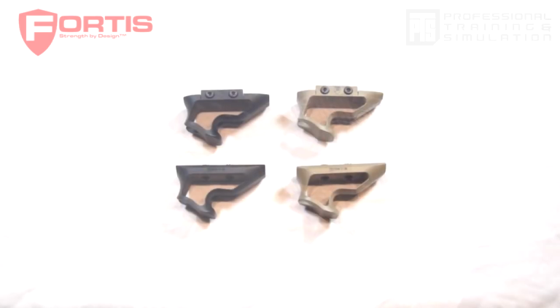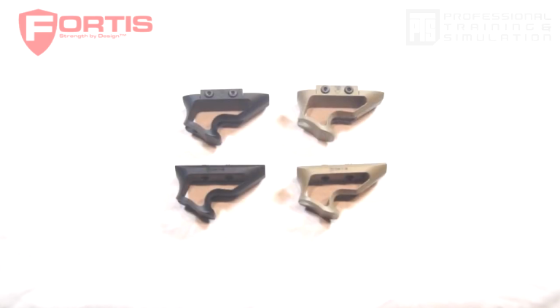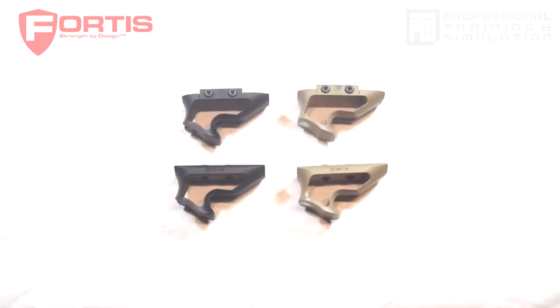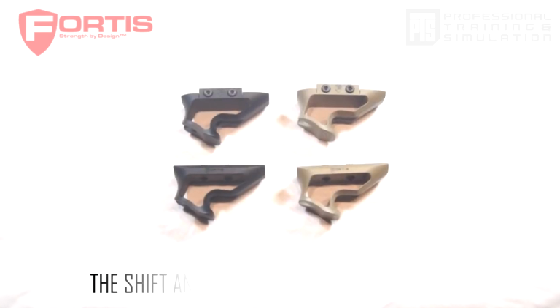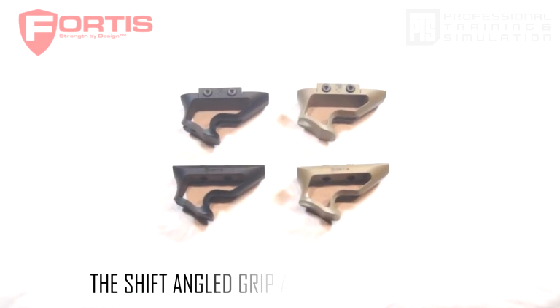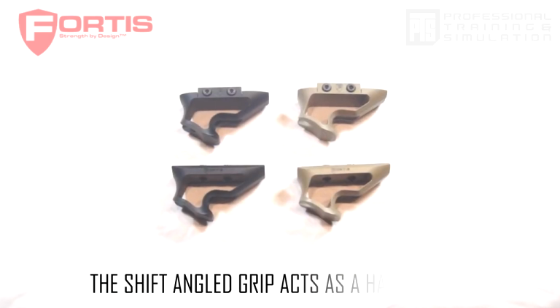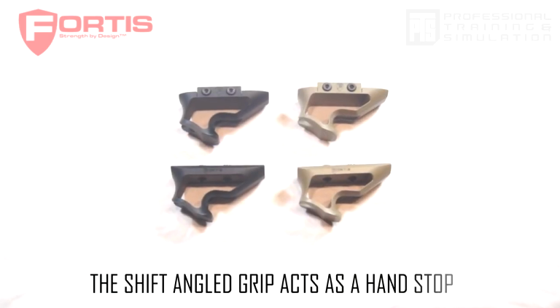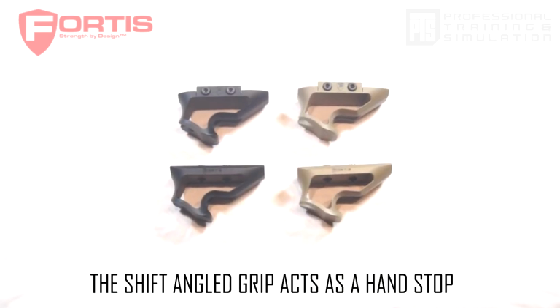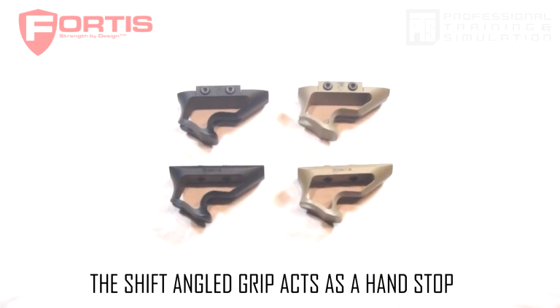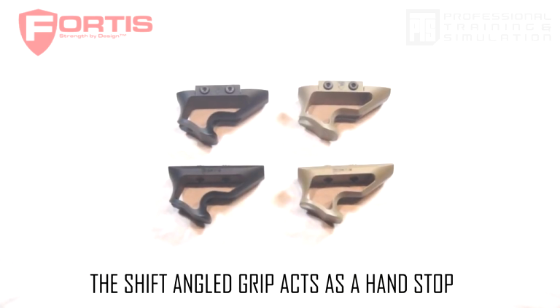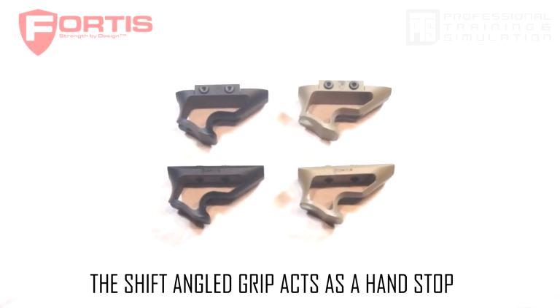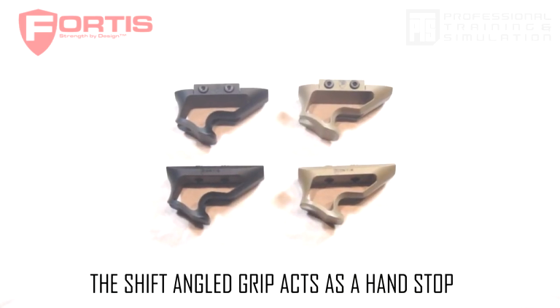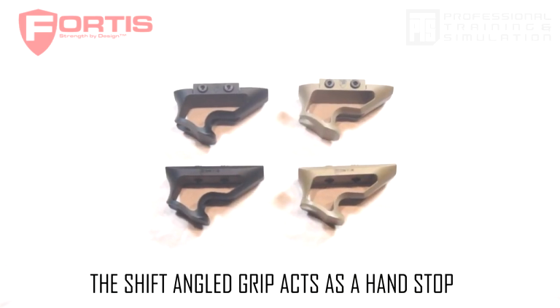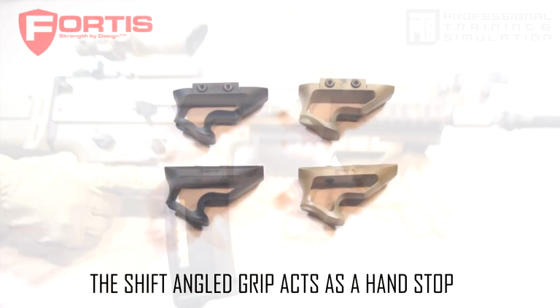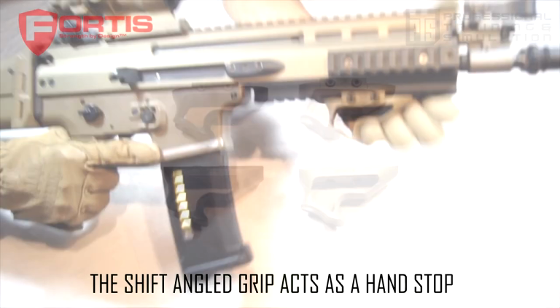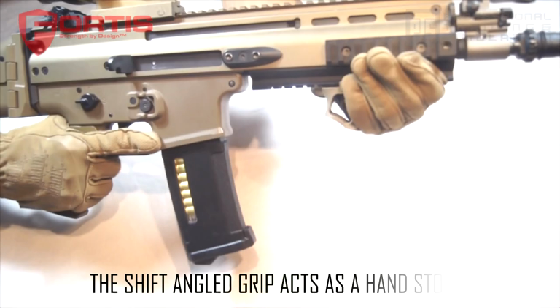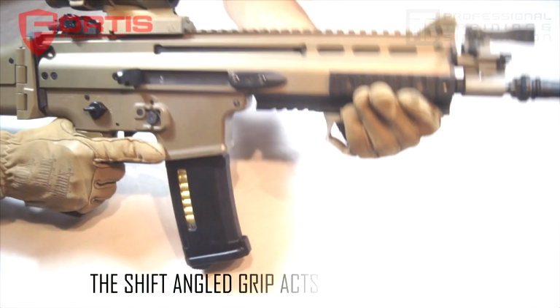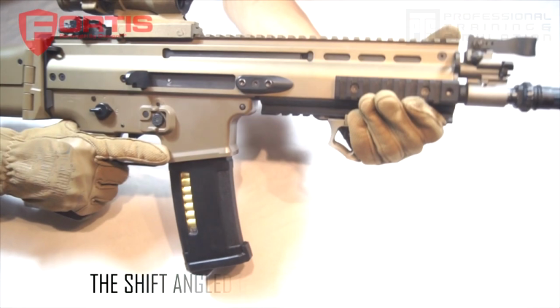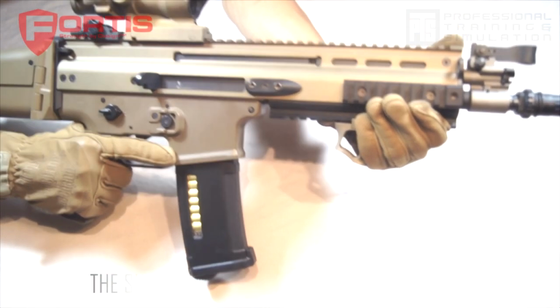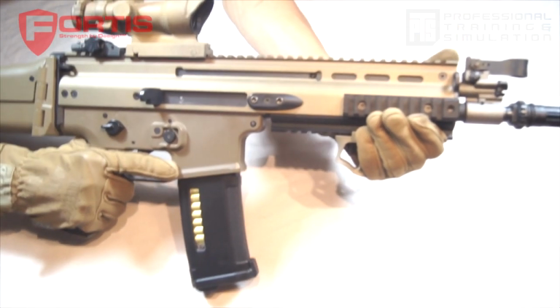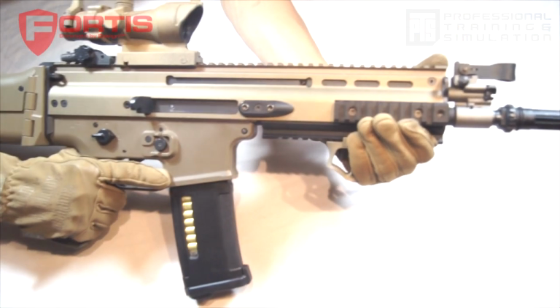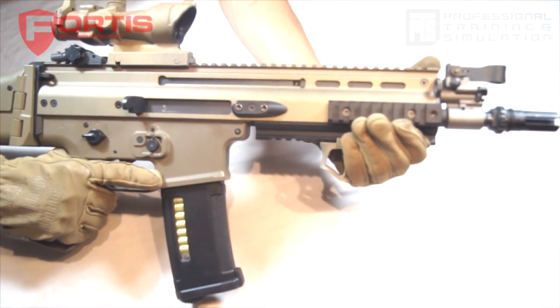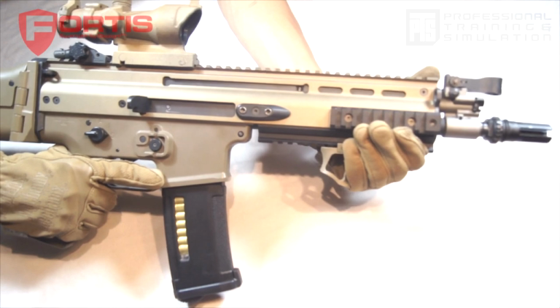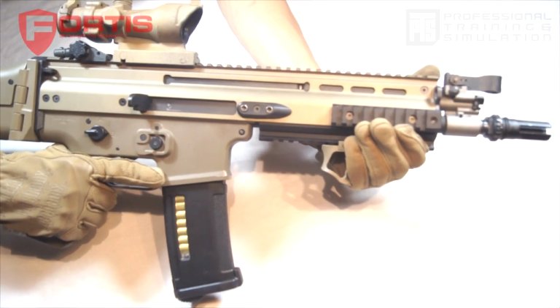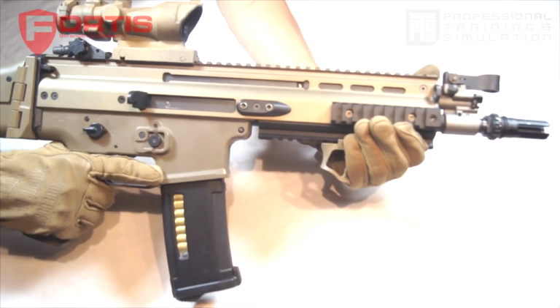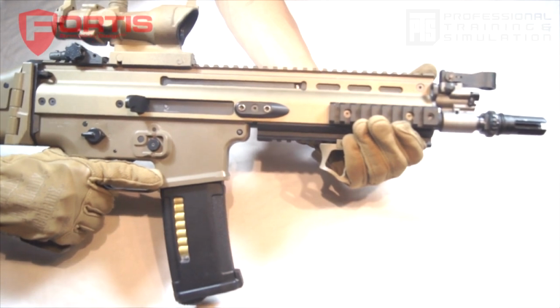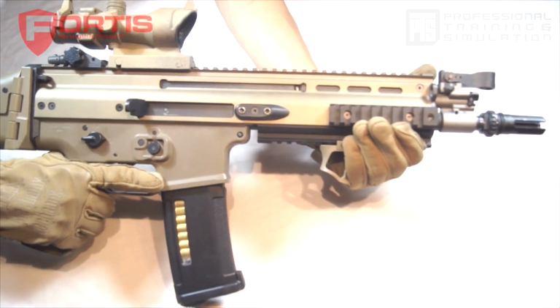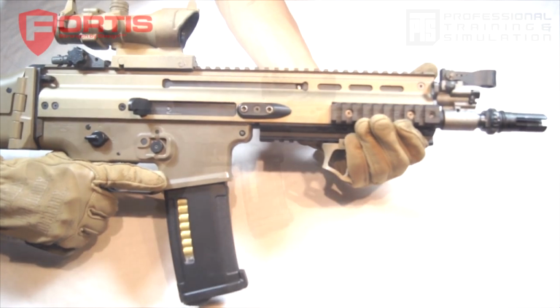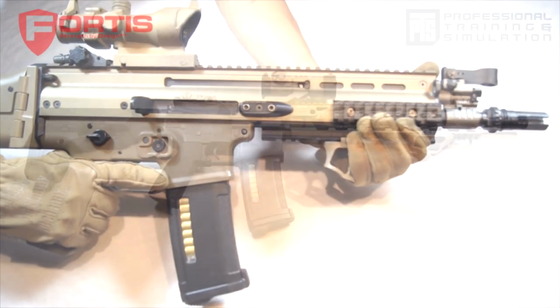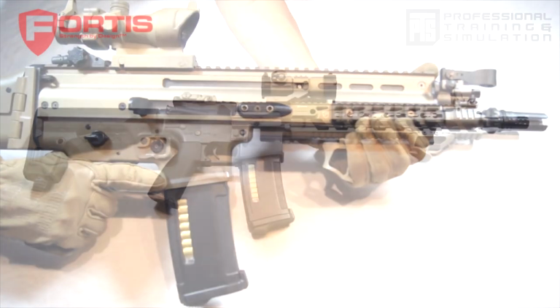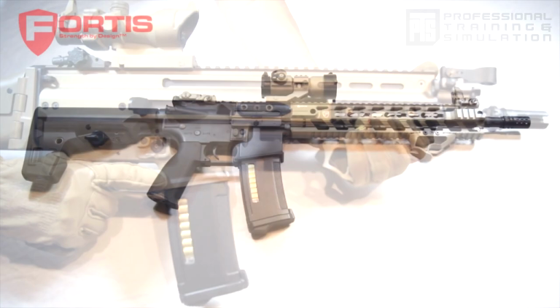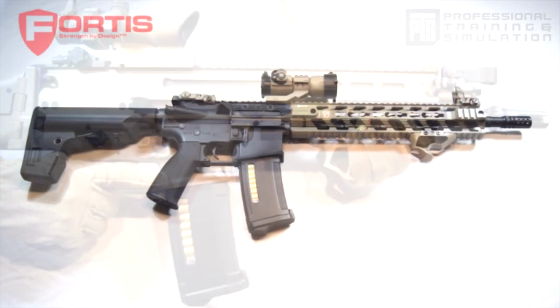For those looking for a more minimalistic approach, the Angled Shift Grip is an excellent choice.